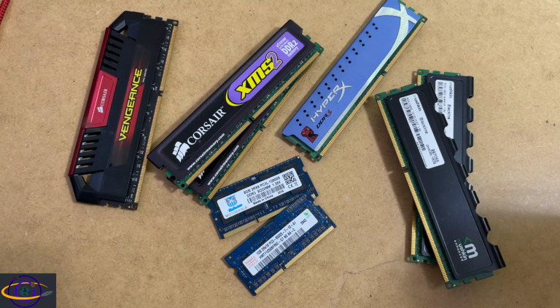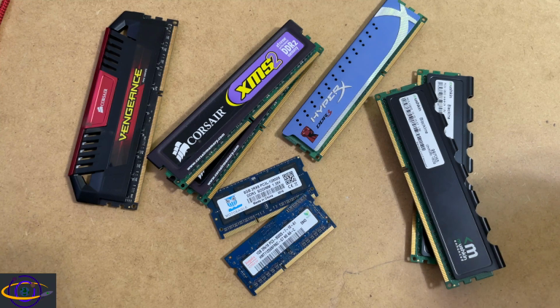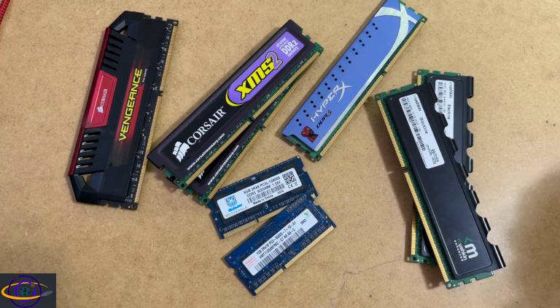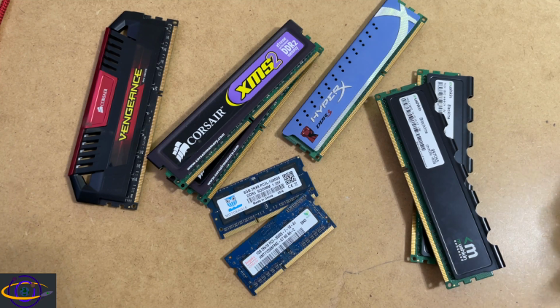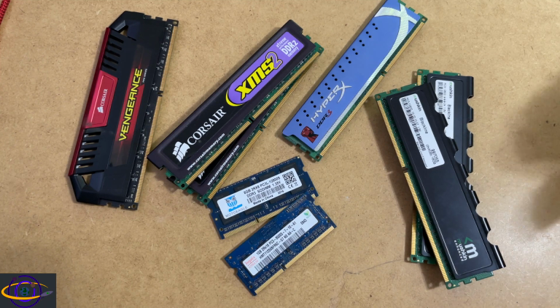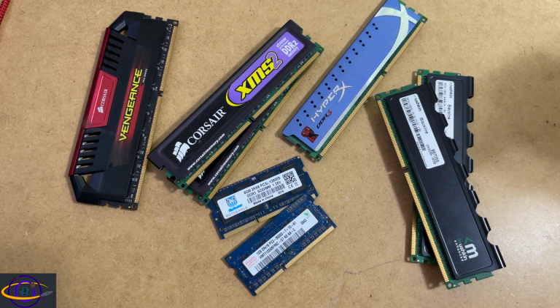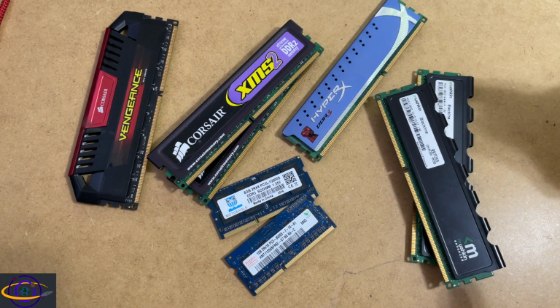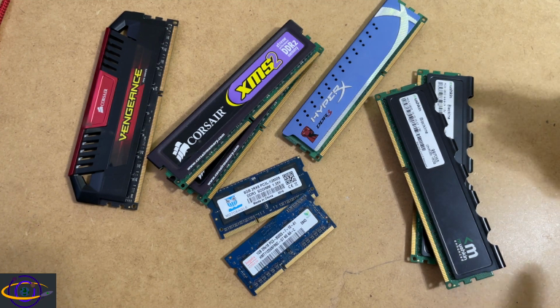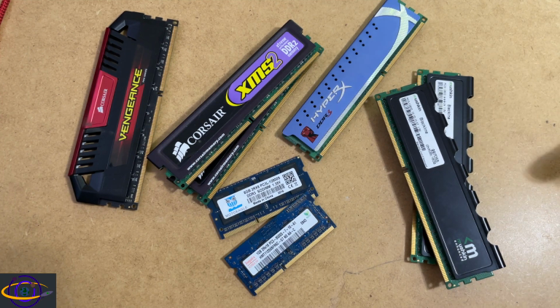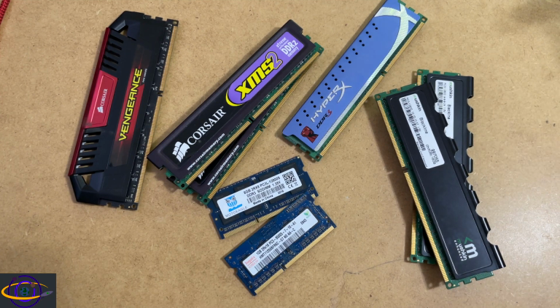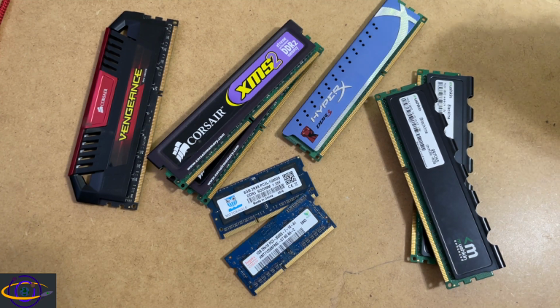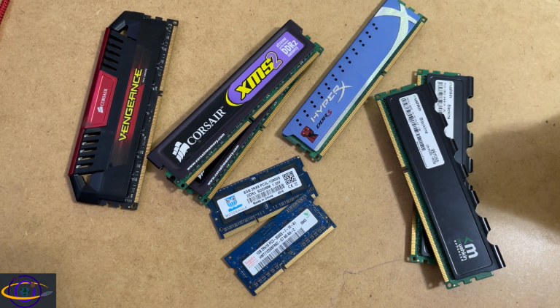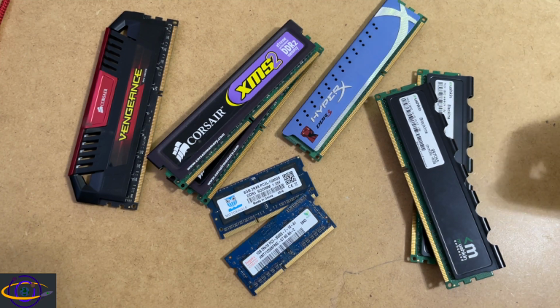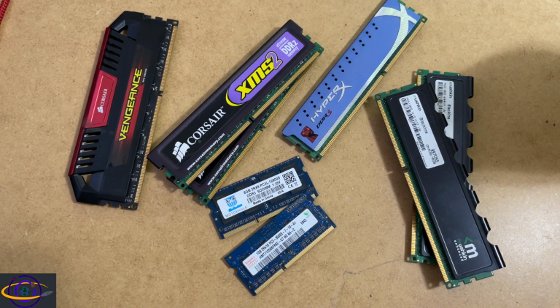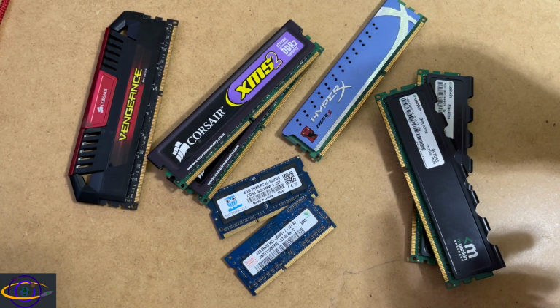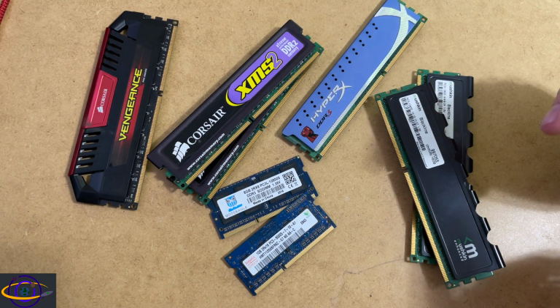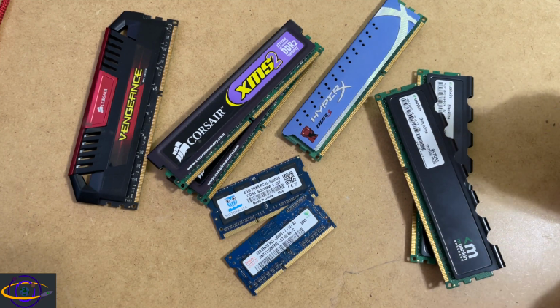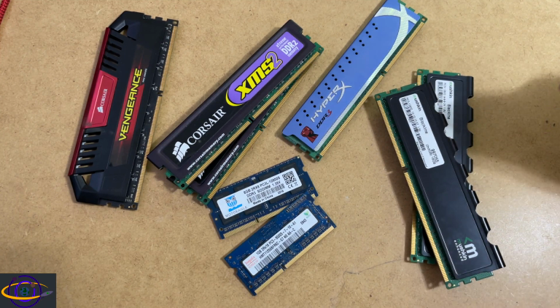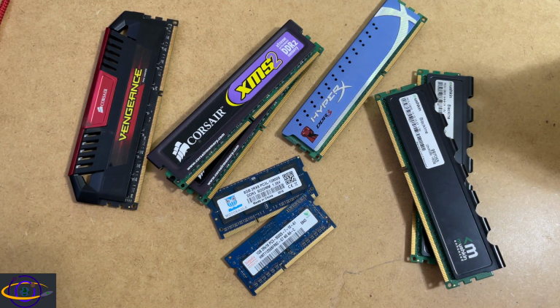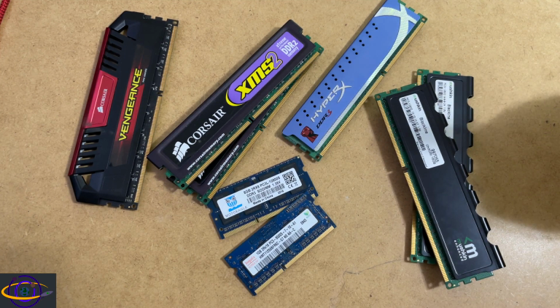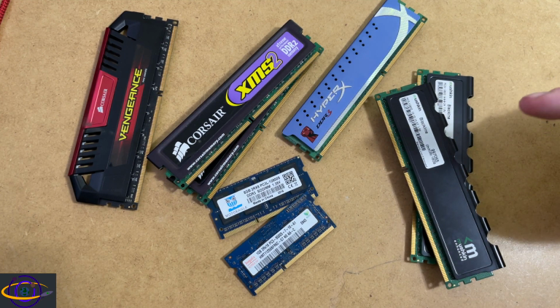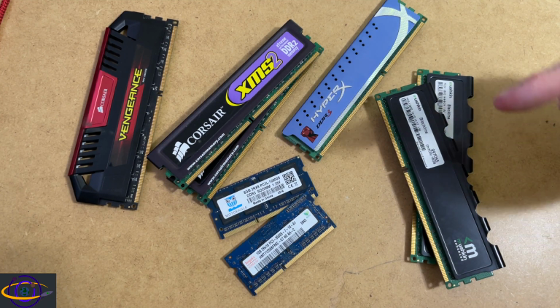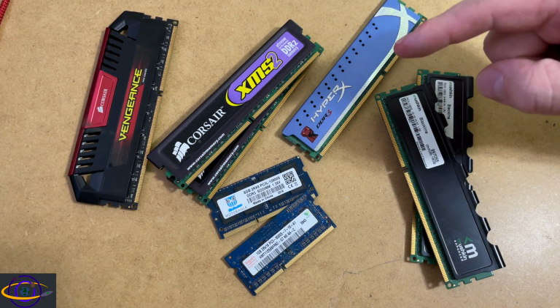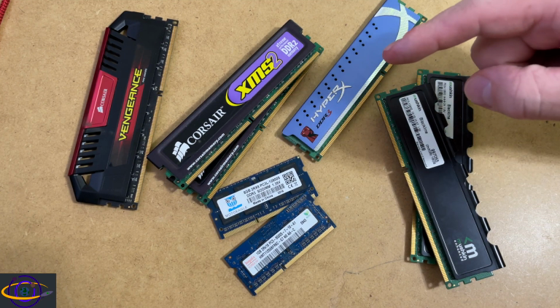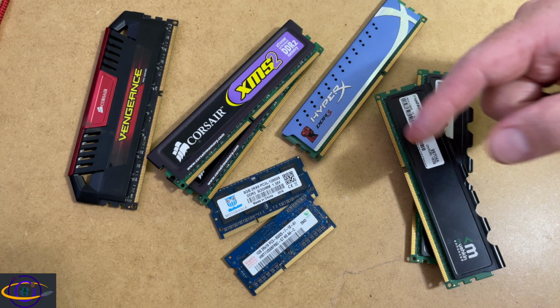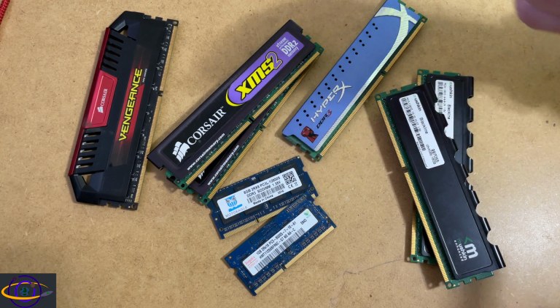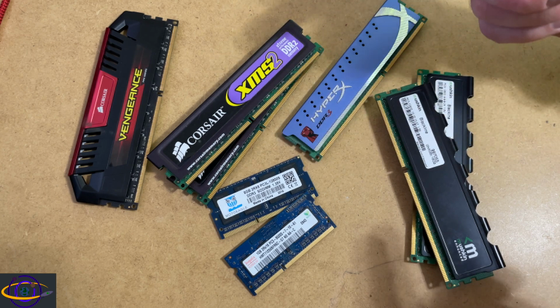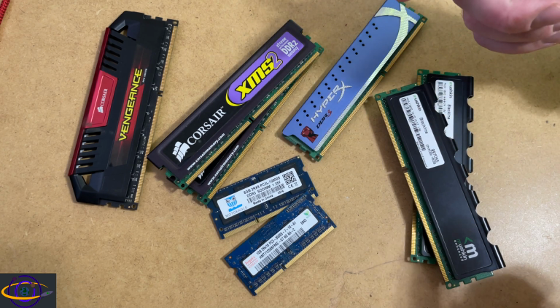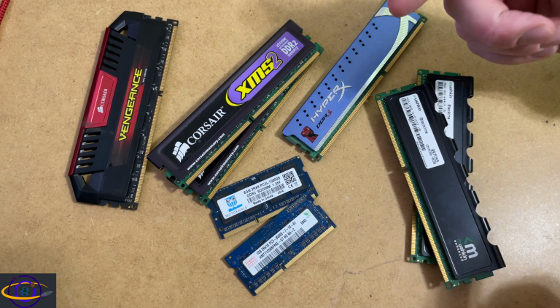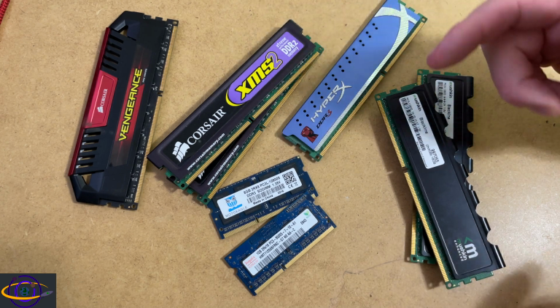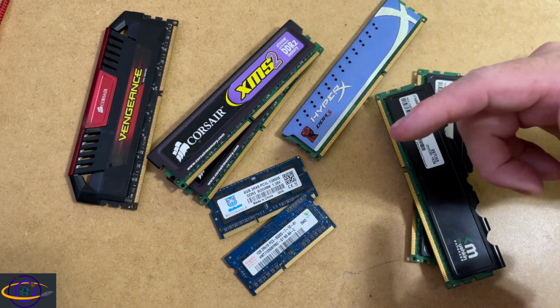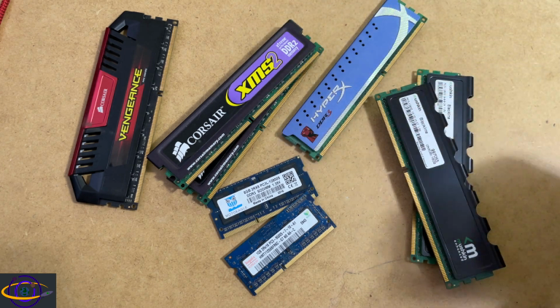Hey guys, let's talk about RAM. In this video, we're going to answer the question: are RAM heat sinks or heat spreaders necessary?